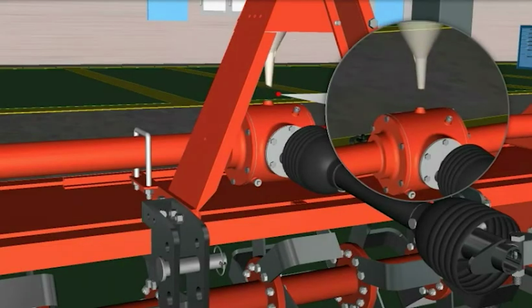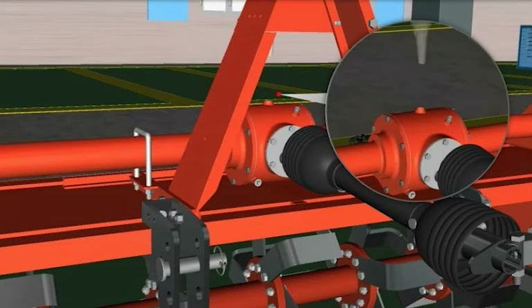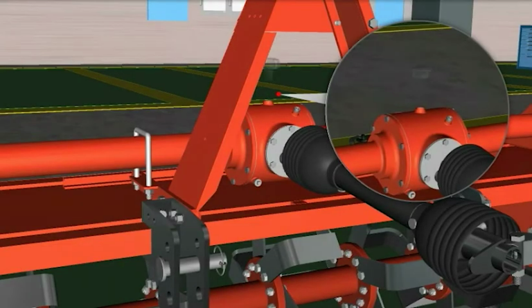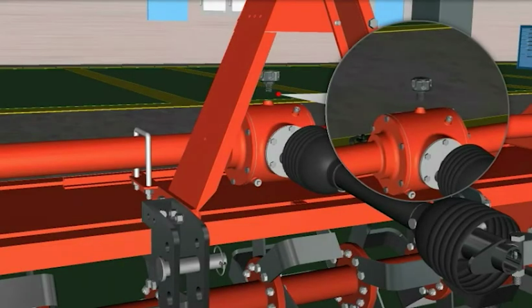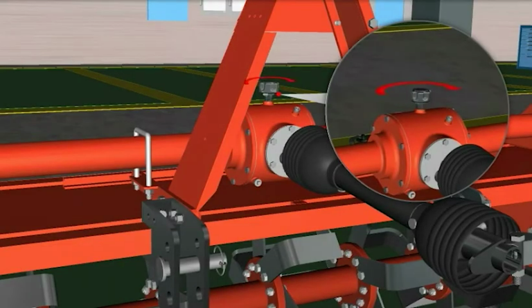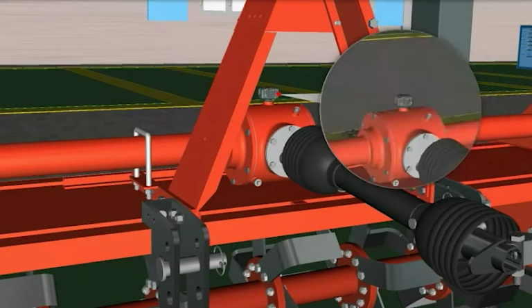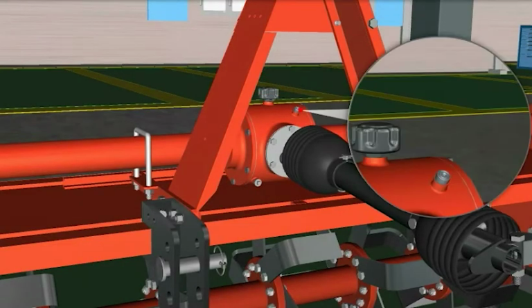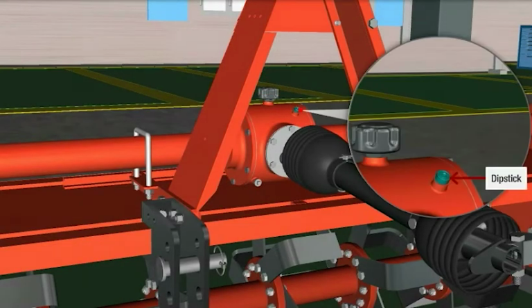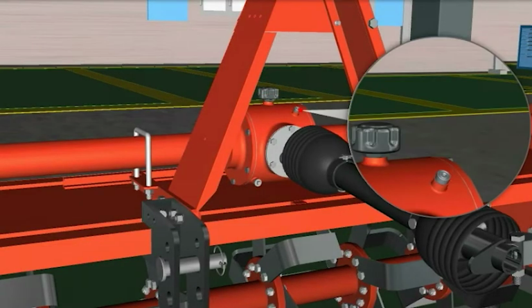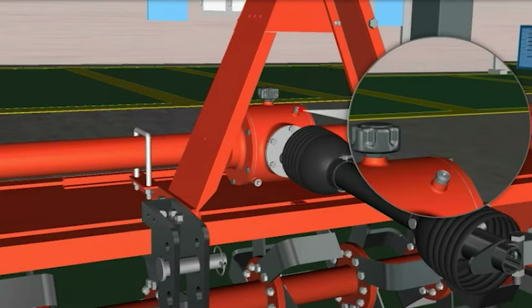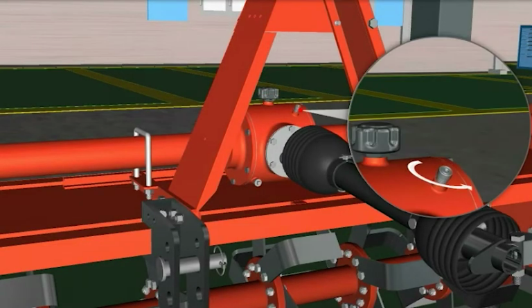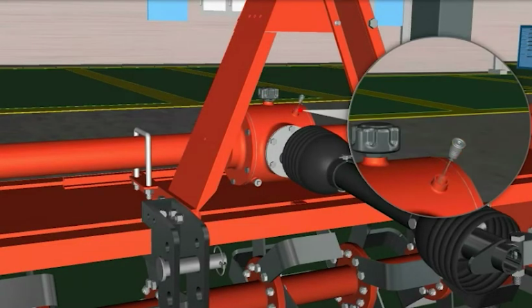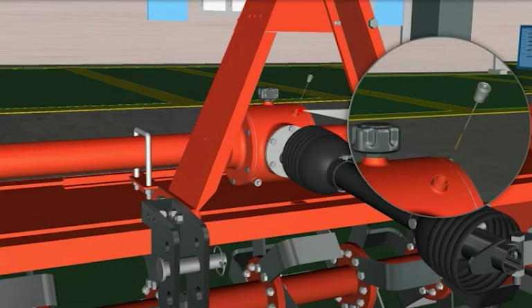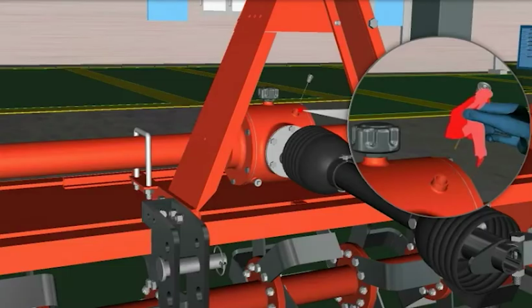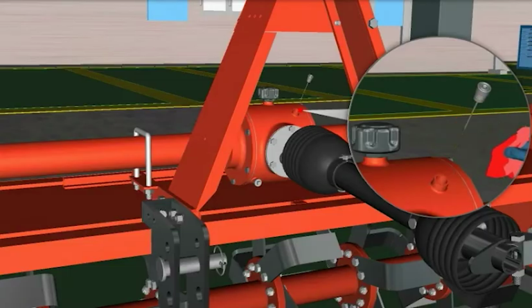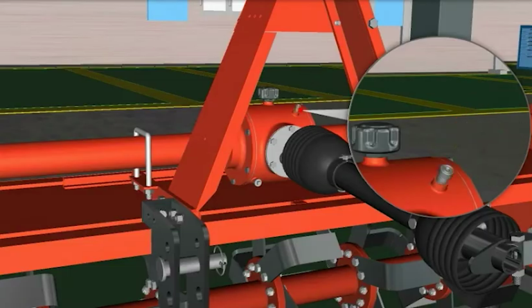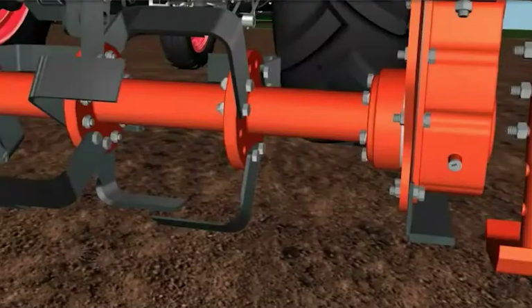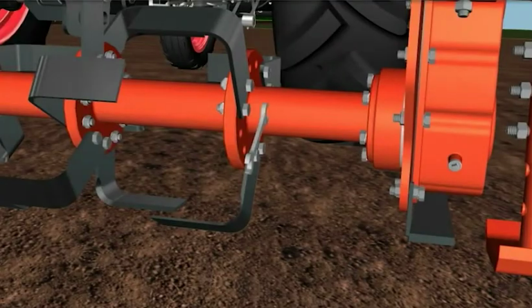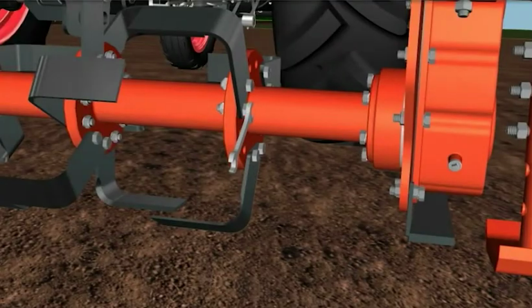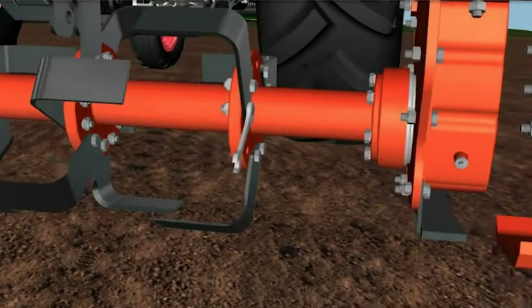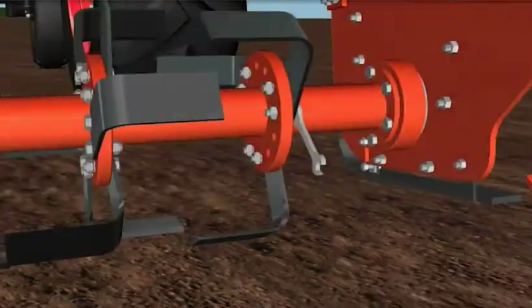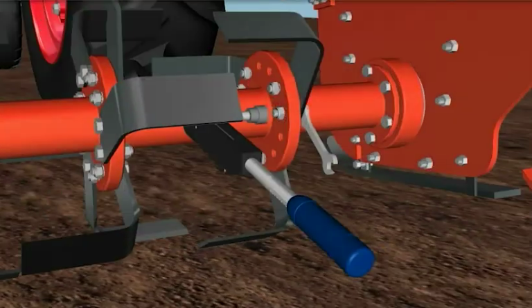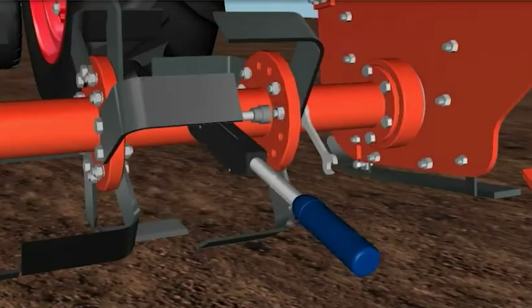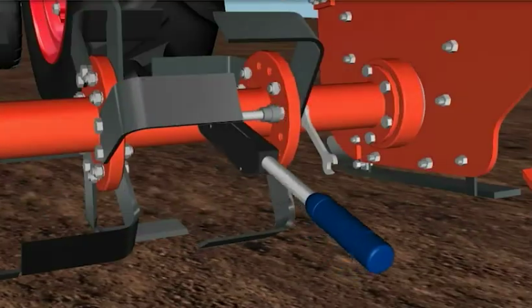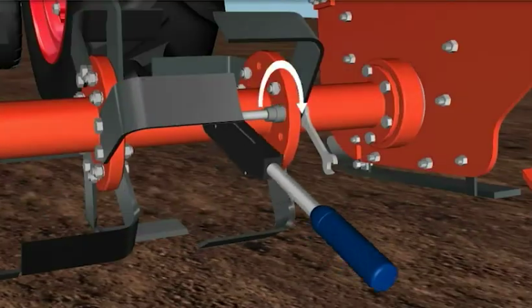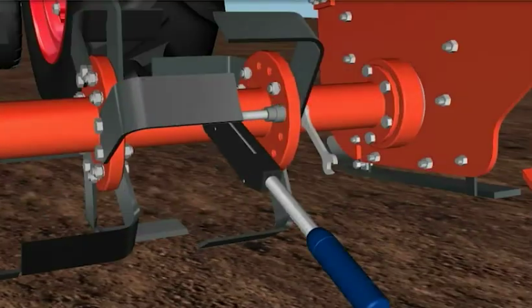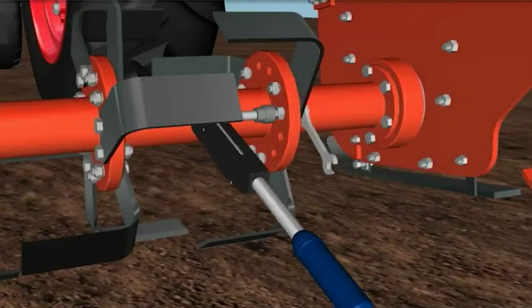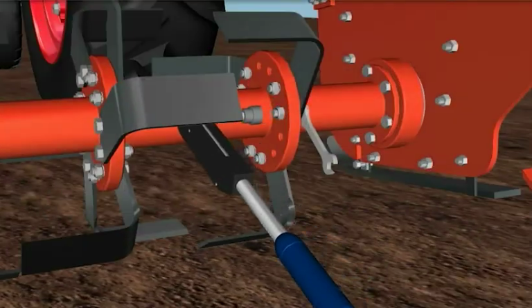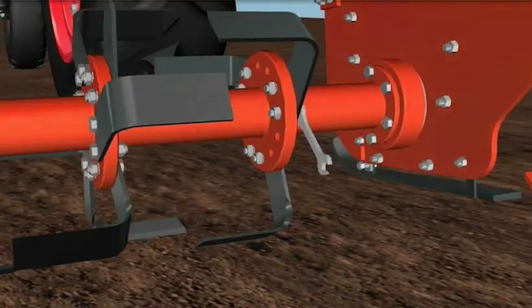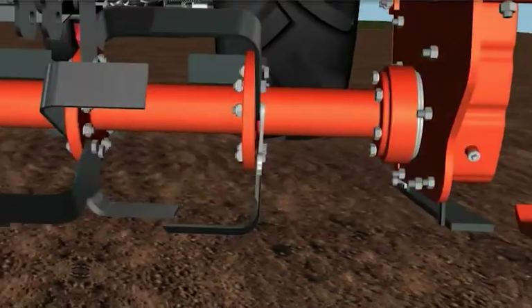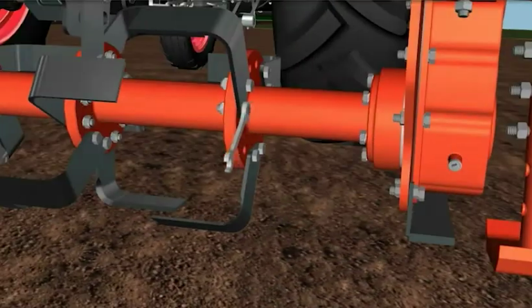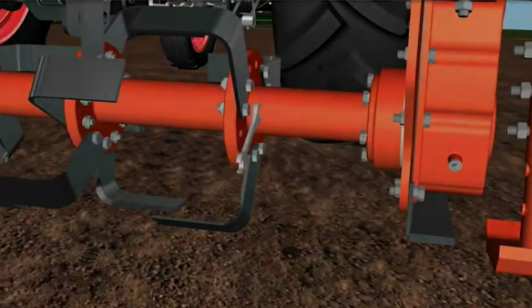Increase your technical skills on tillage through real-life simulation, at the comfort of your home.